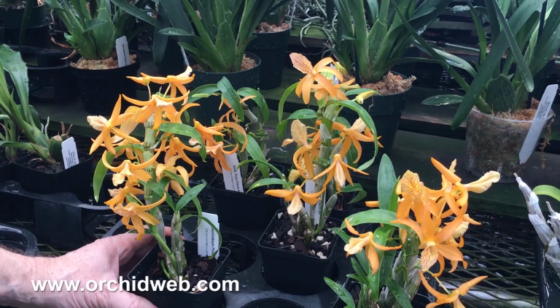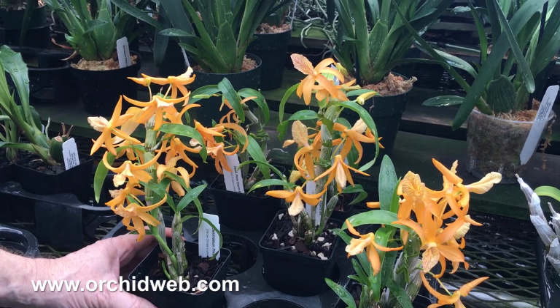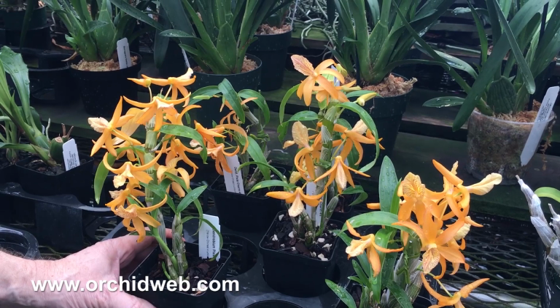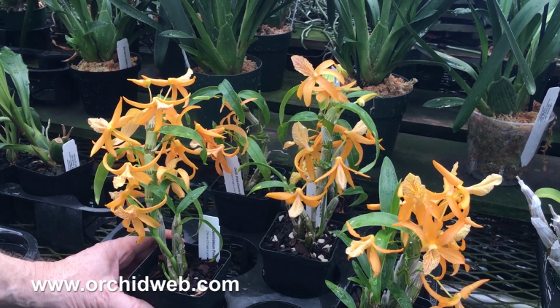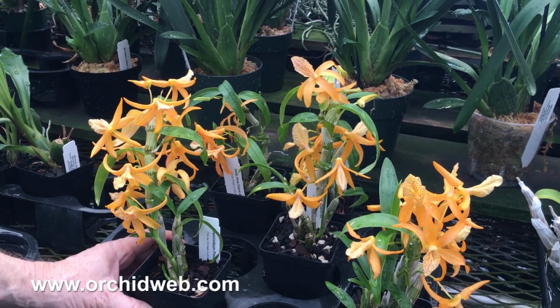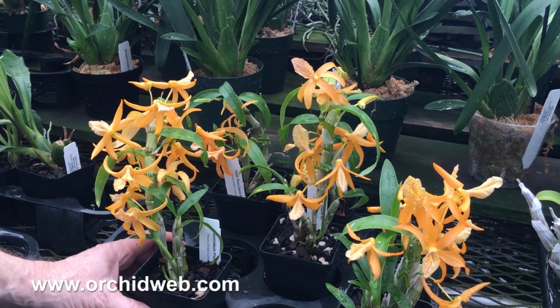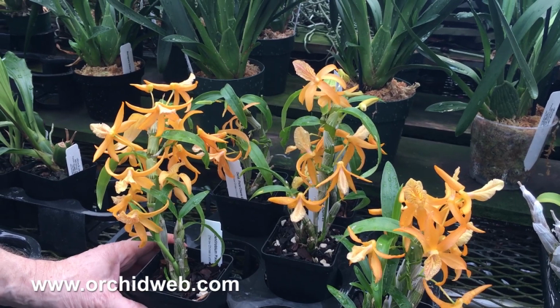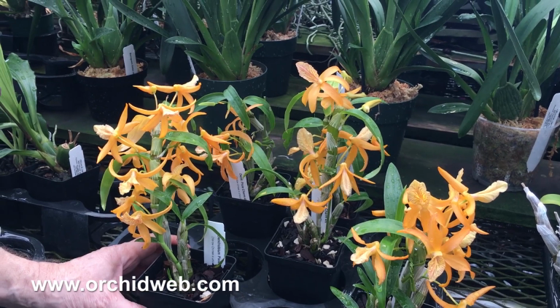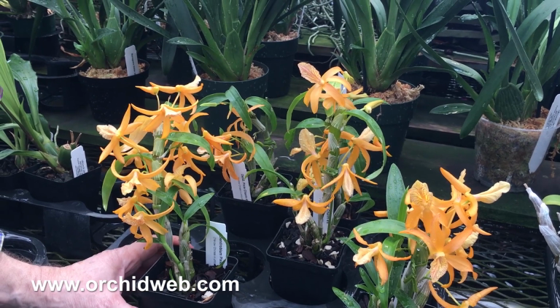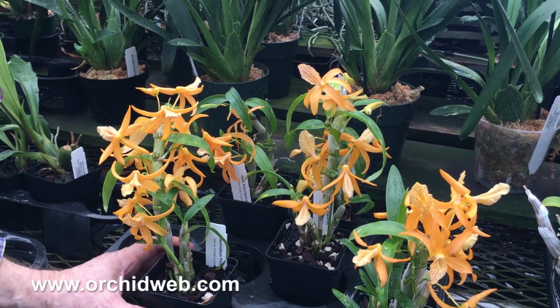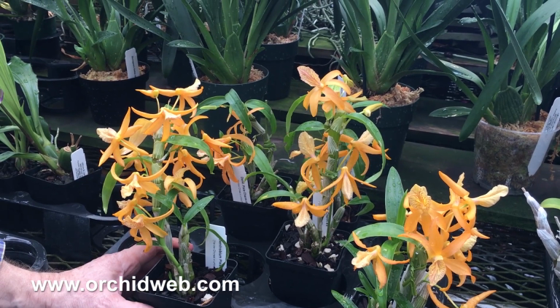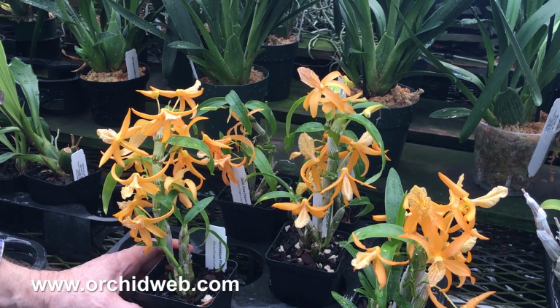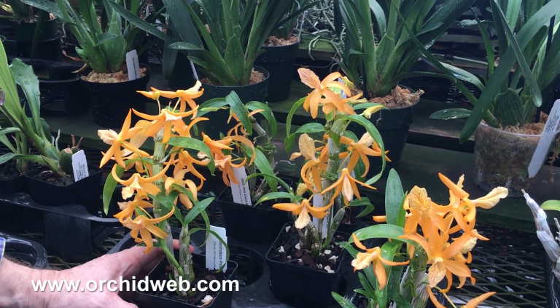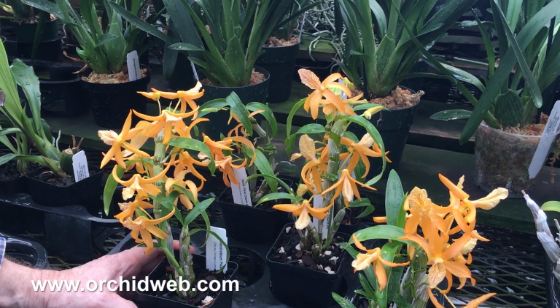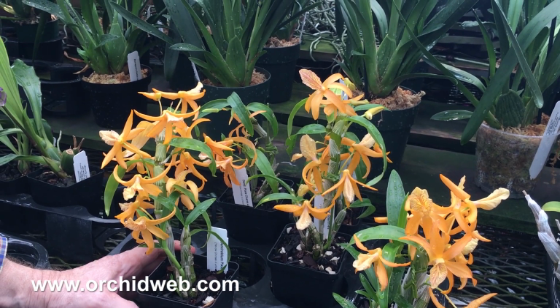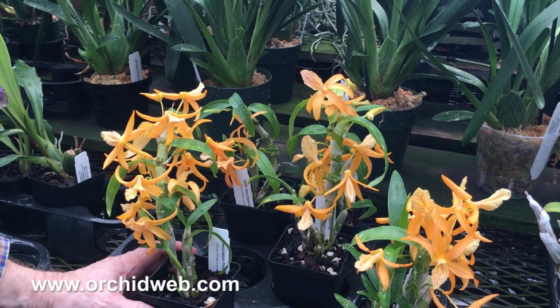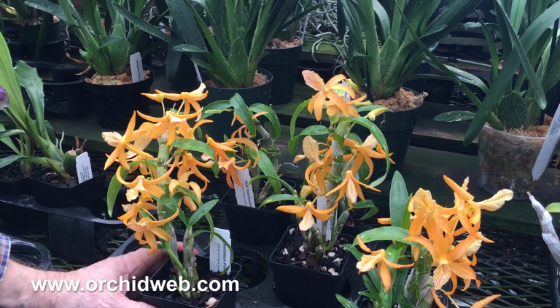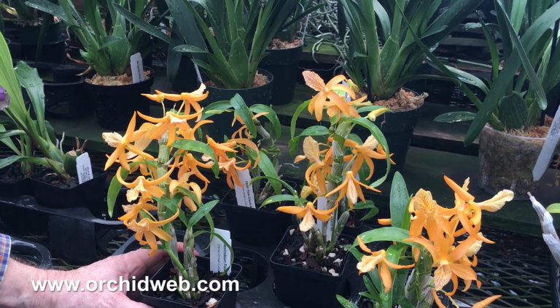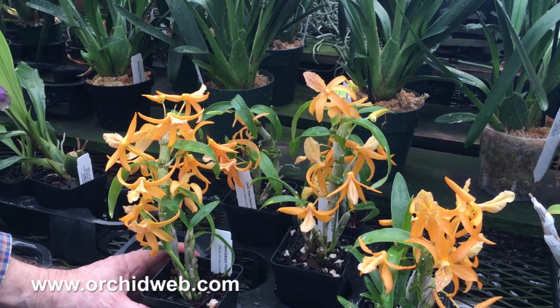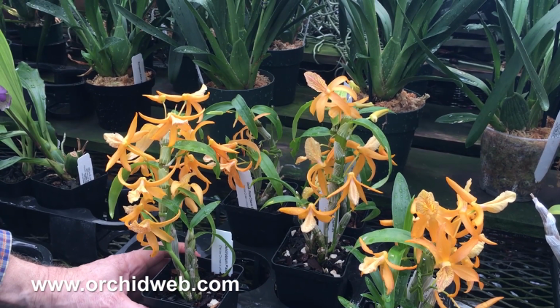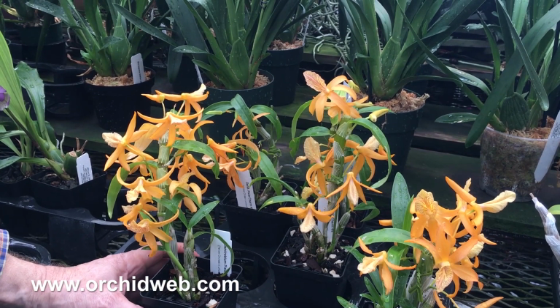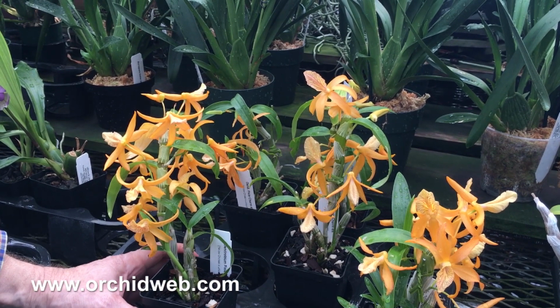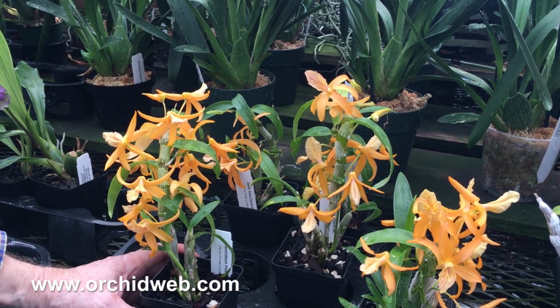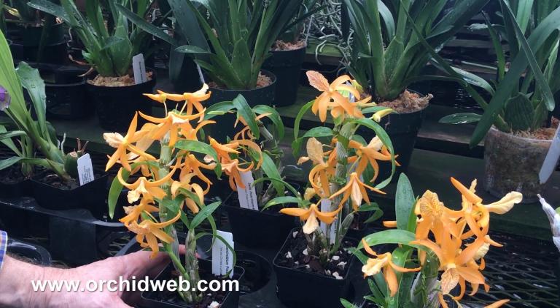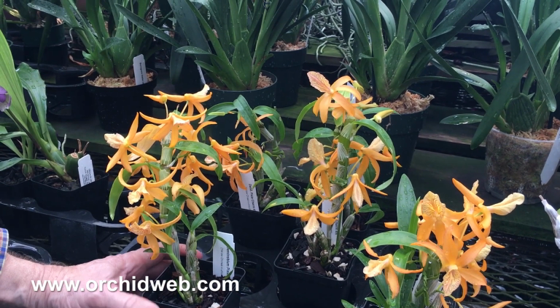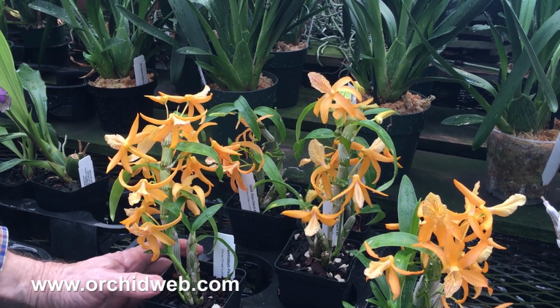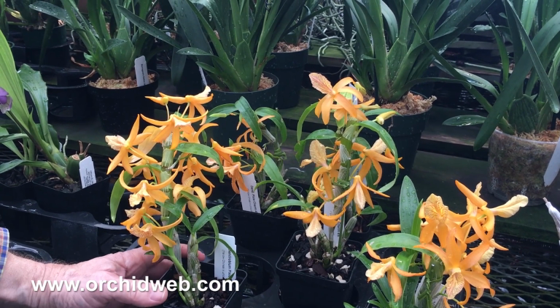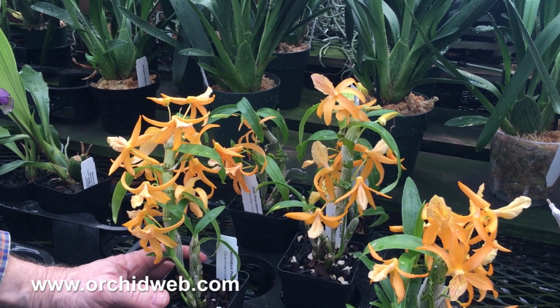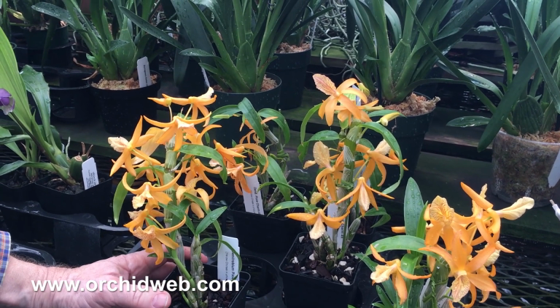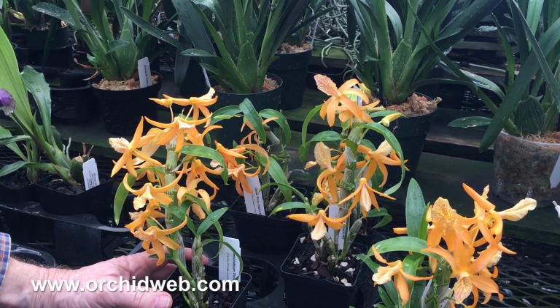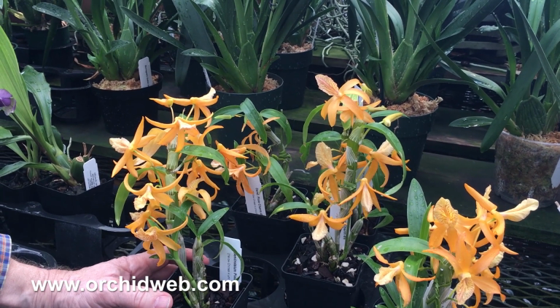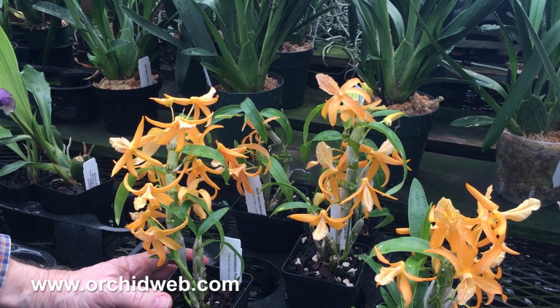This is Dendrobium Pixie Charm, a cross between Yellow Chinsai and Unicum.